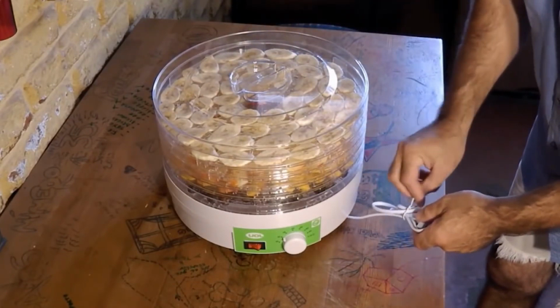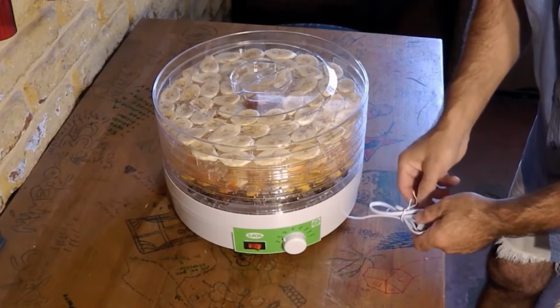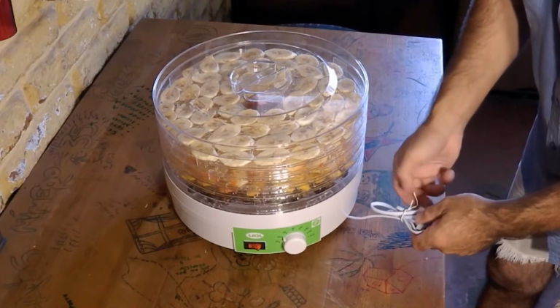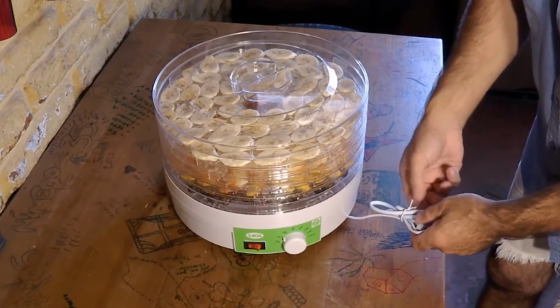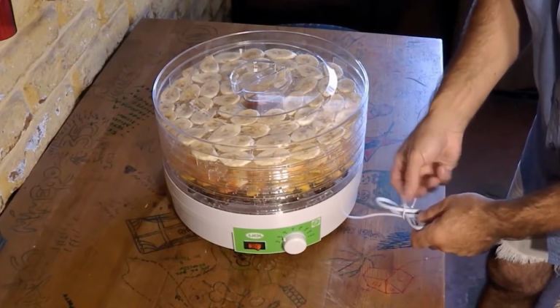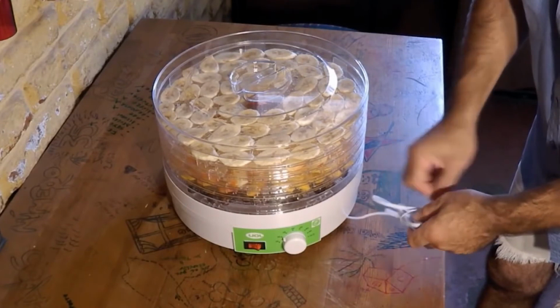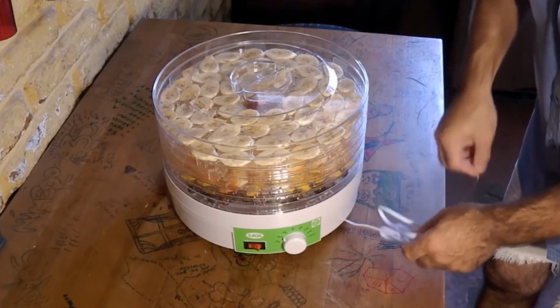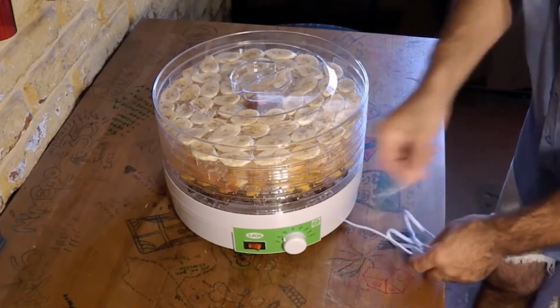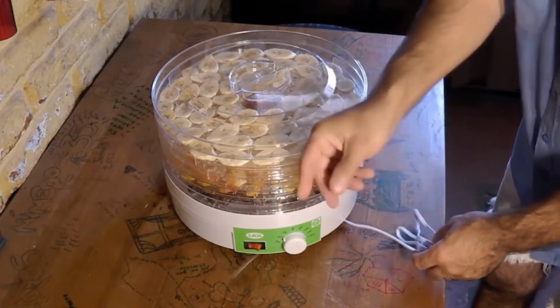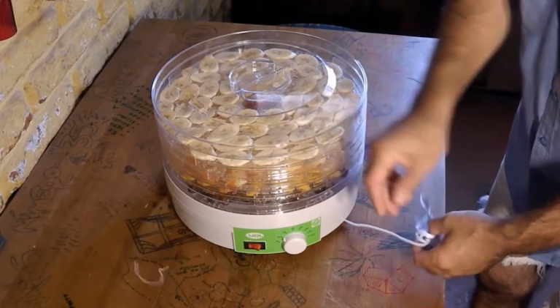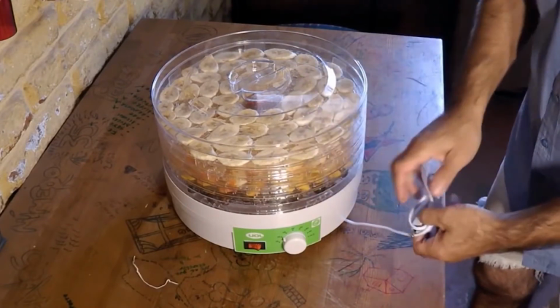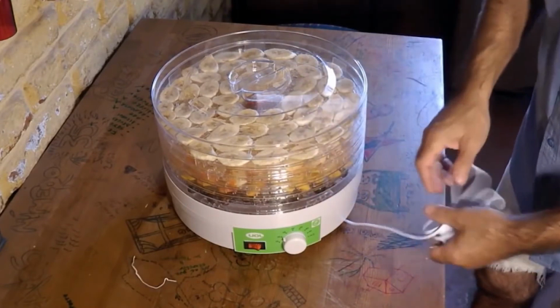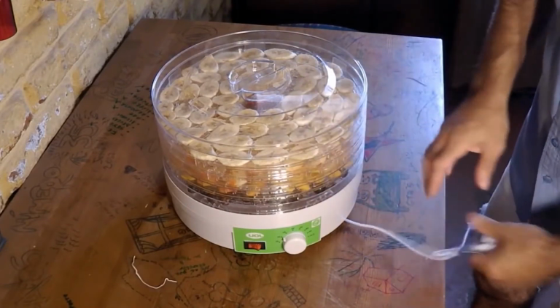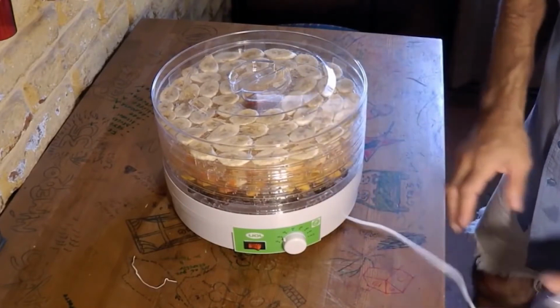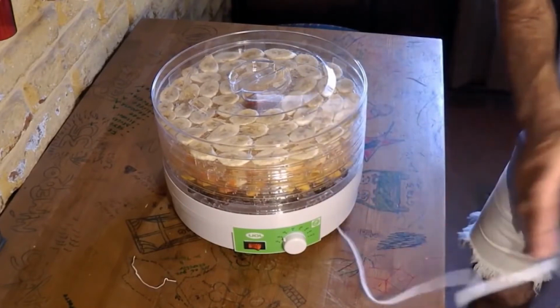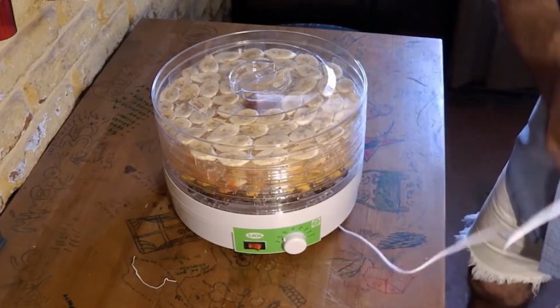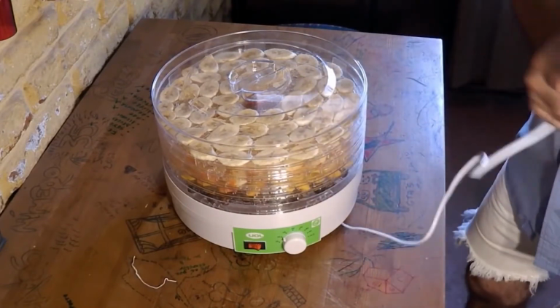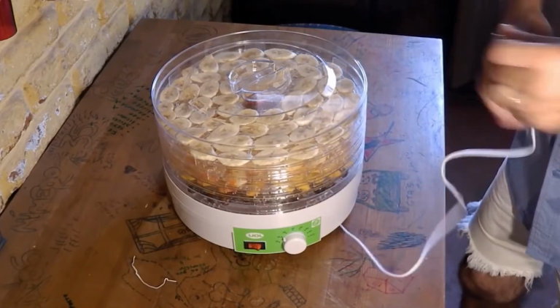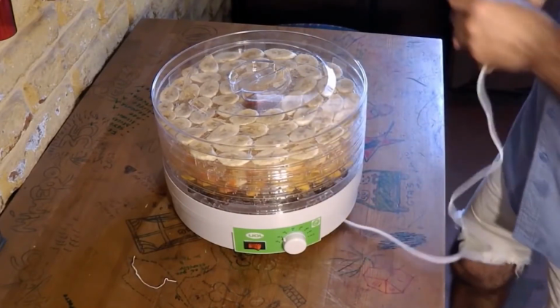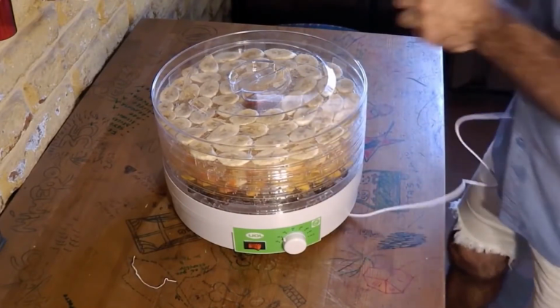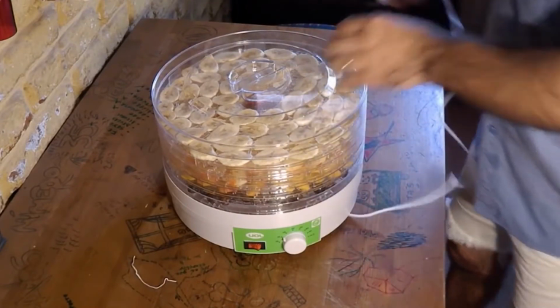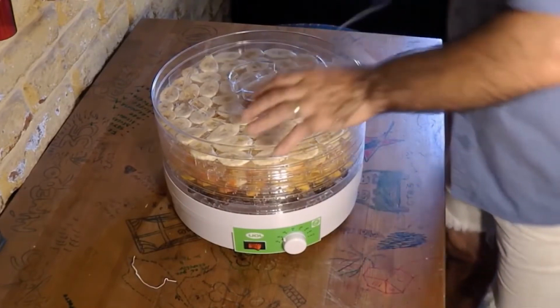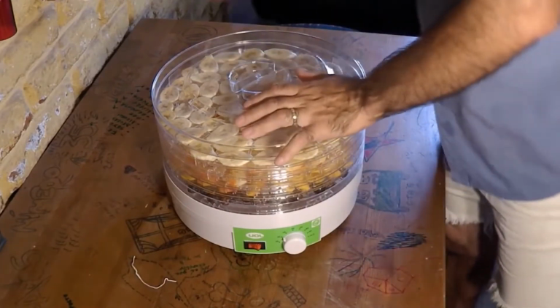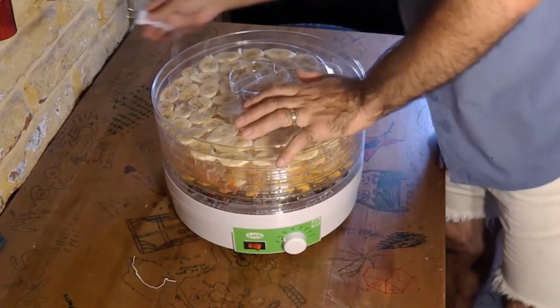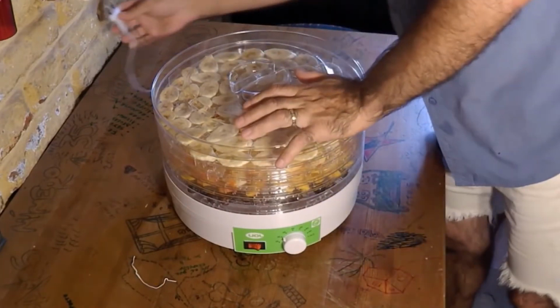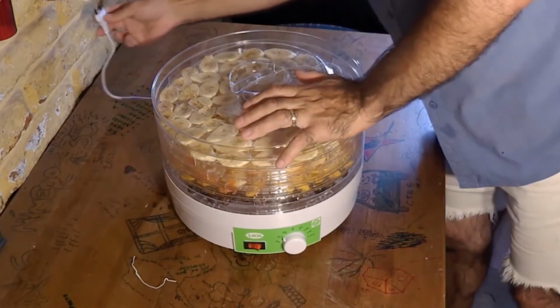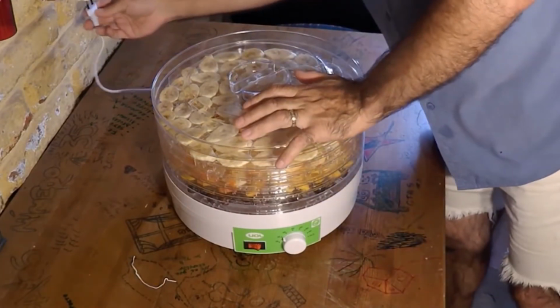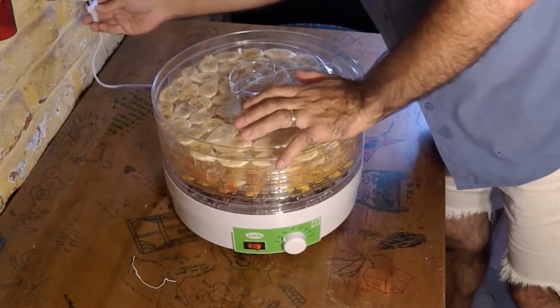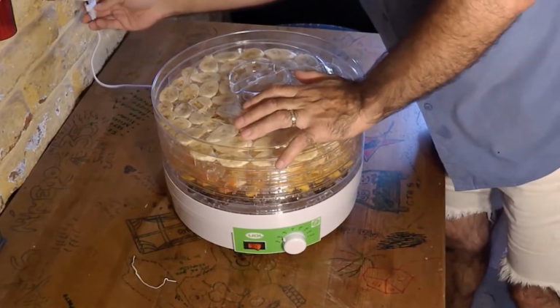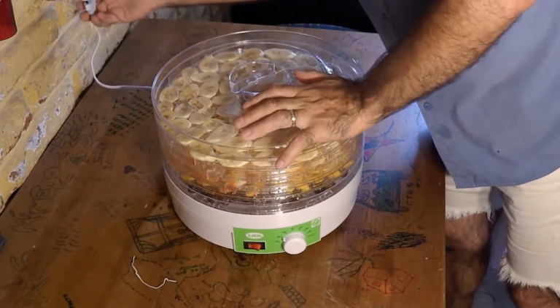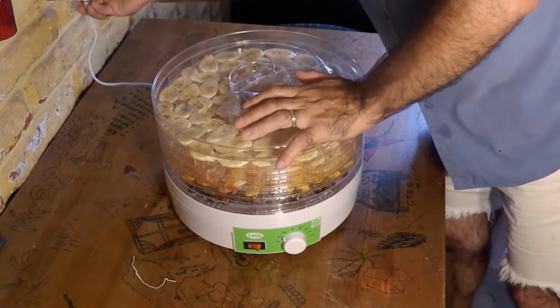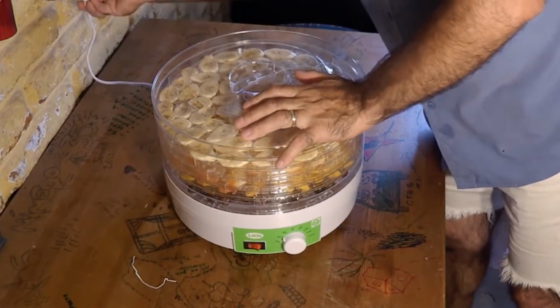One downside is that there's no timer. Also, its internal capacity is a little smaller despite the number of trays.